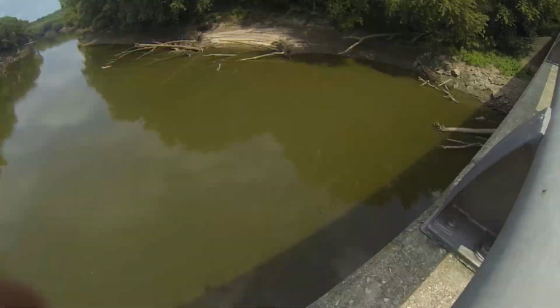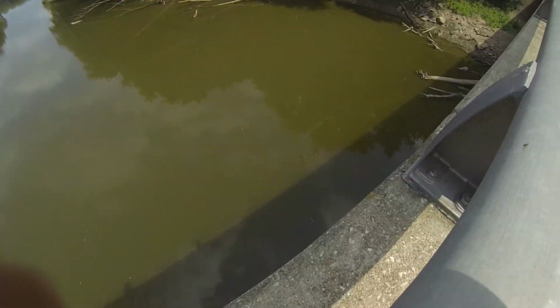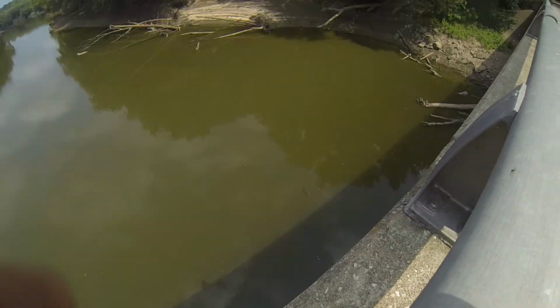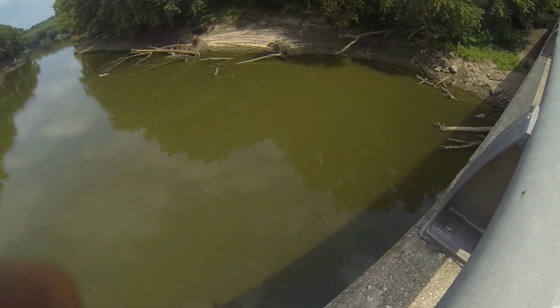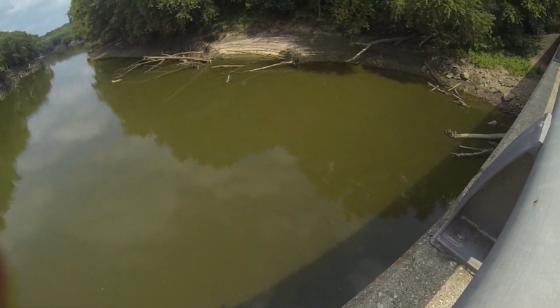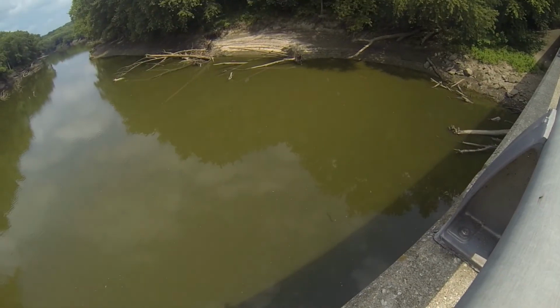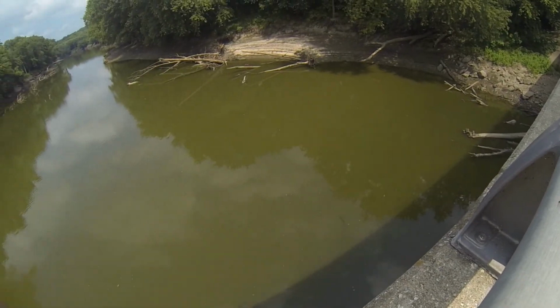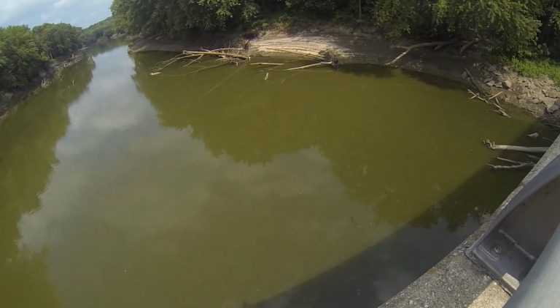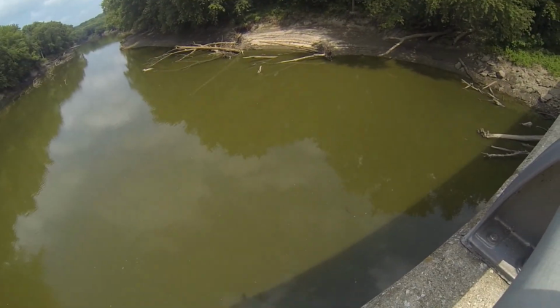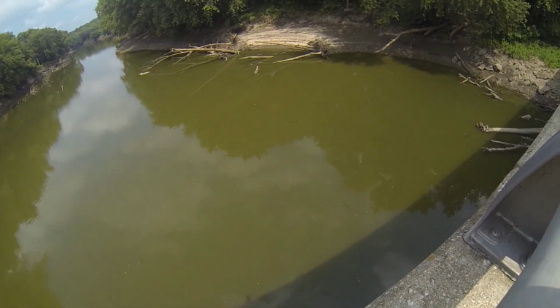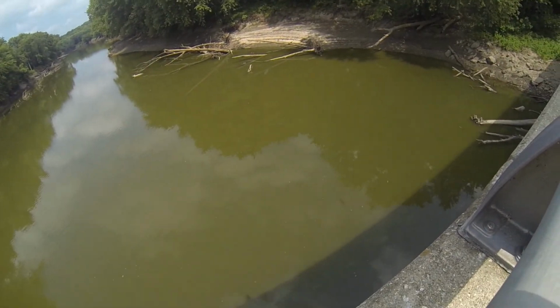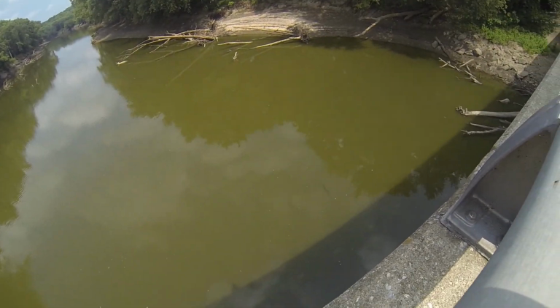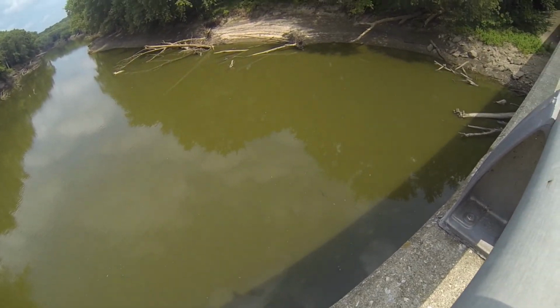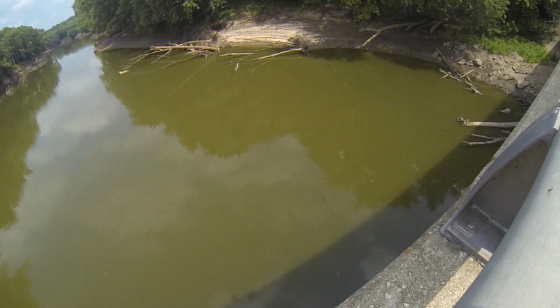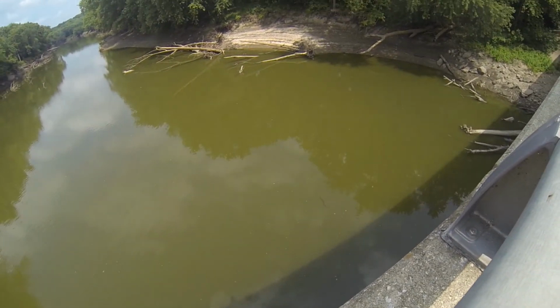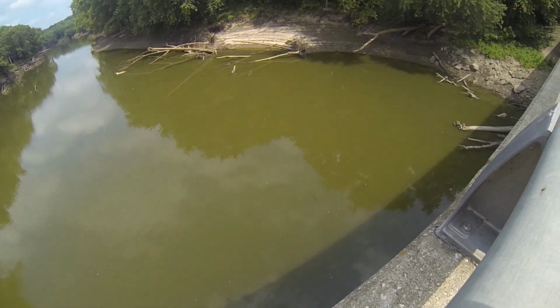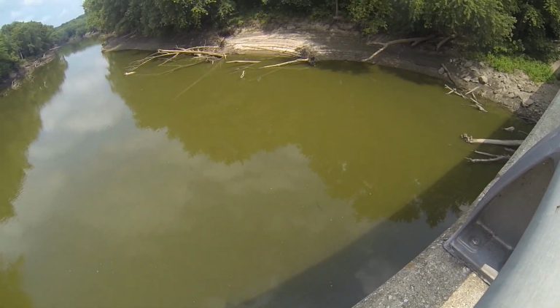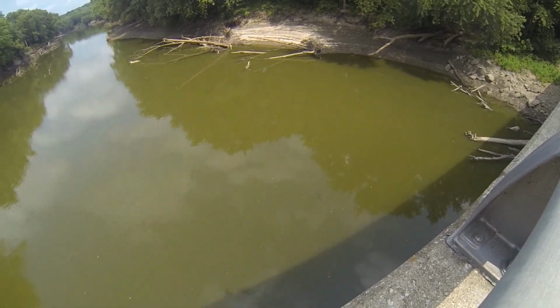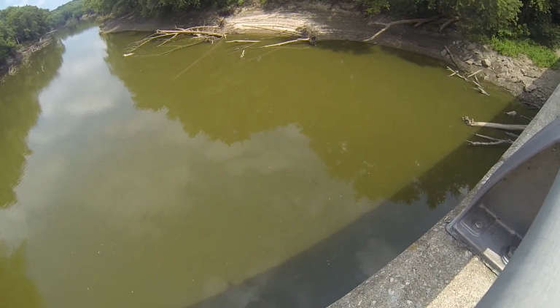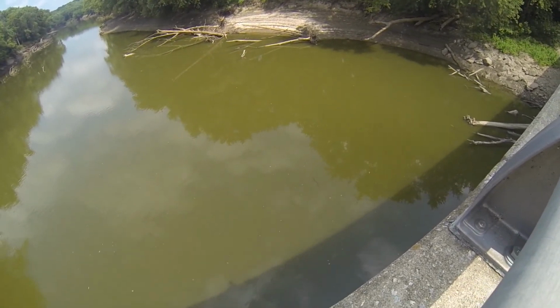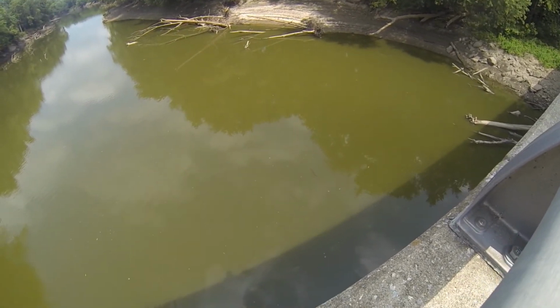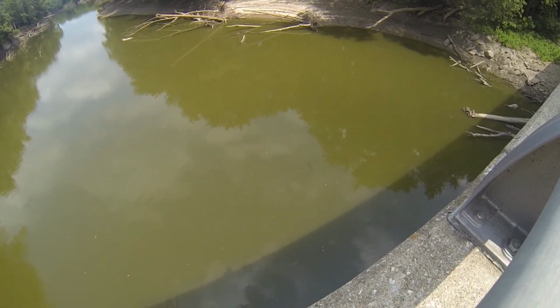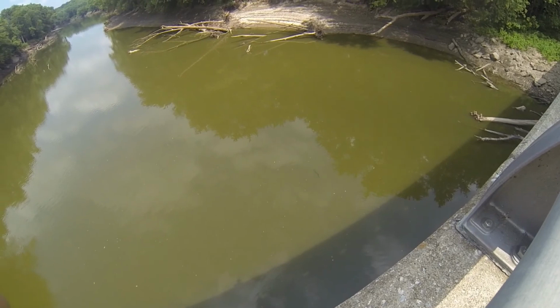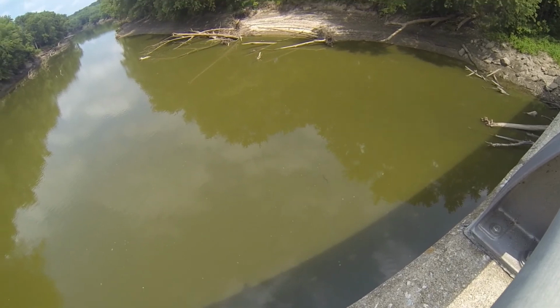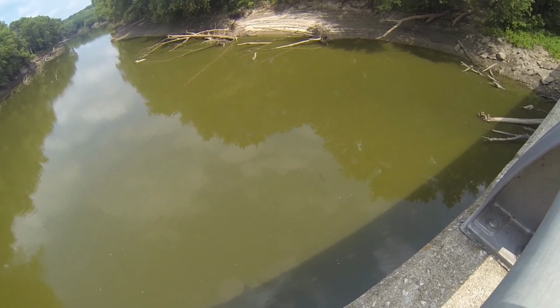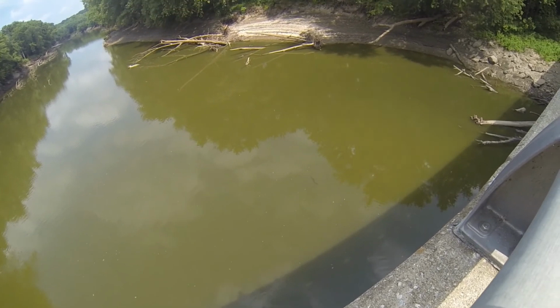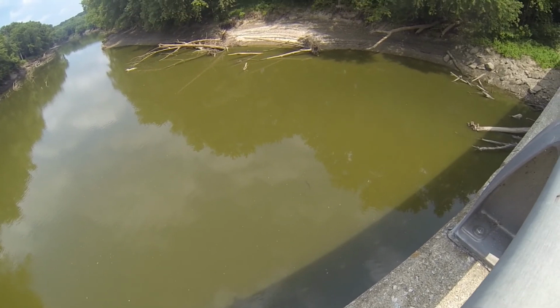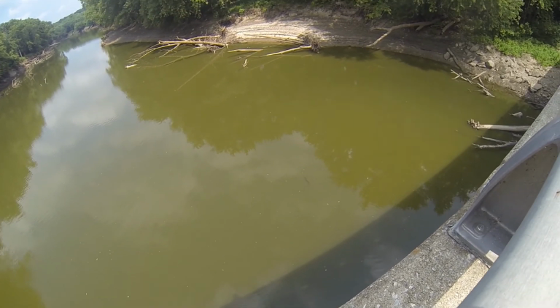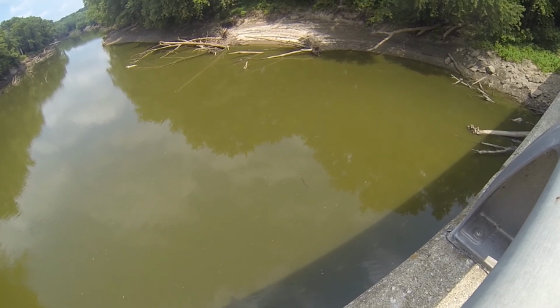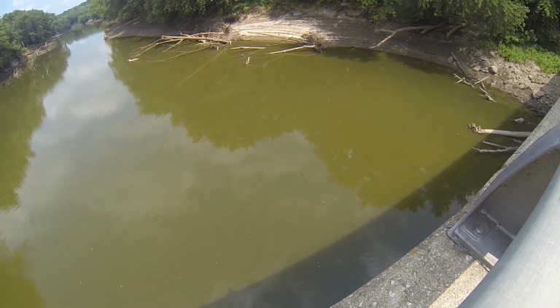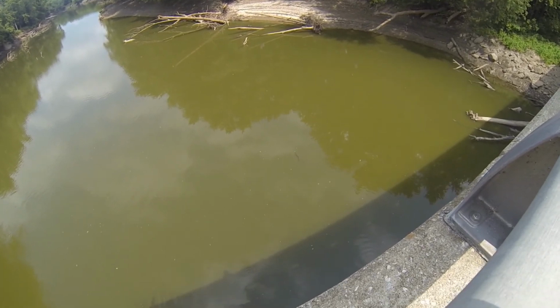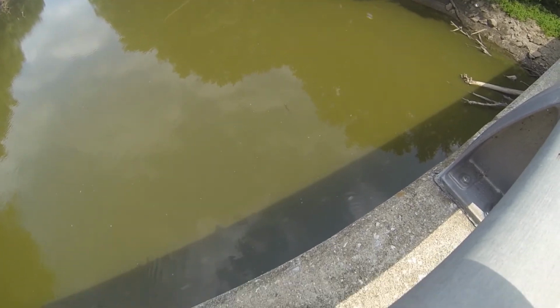Water snake. Bright orange and black, swimming through the water.